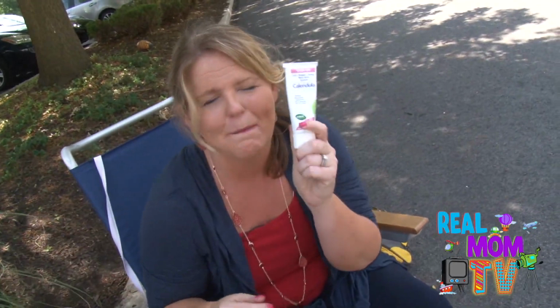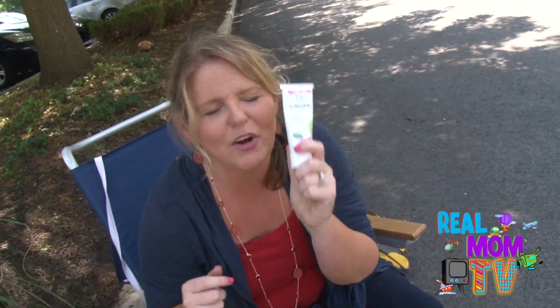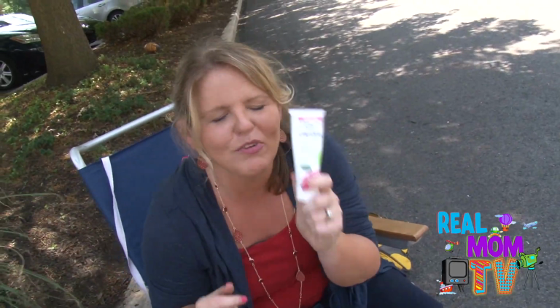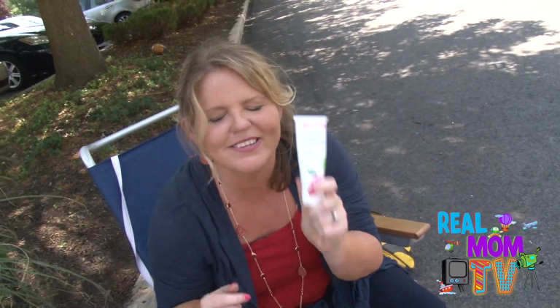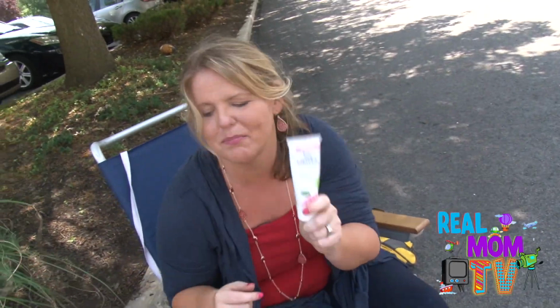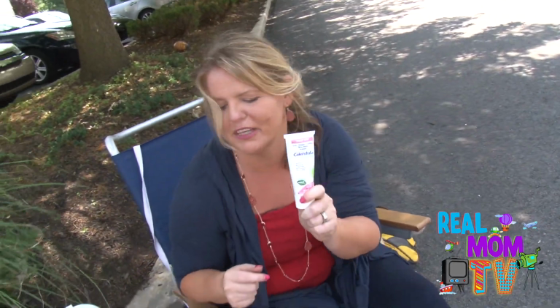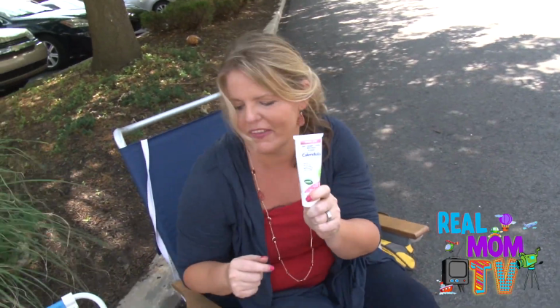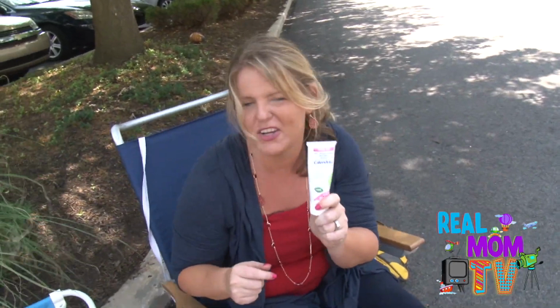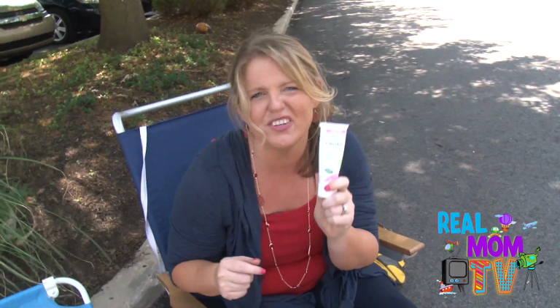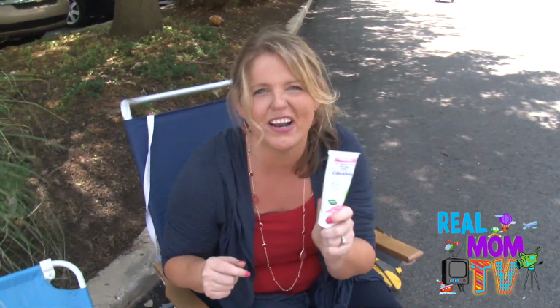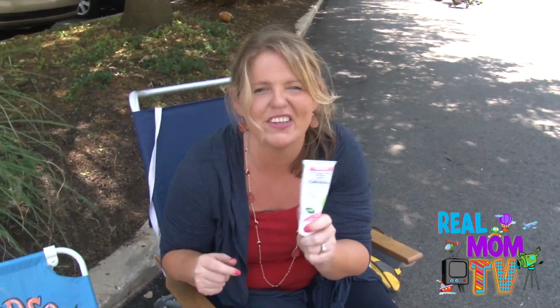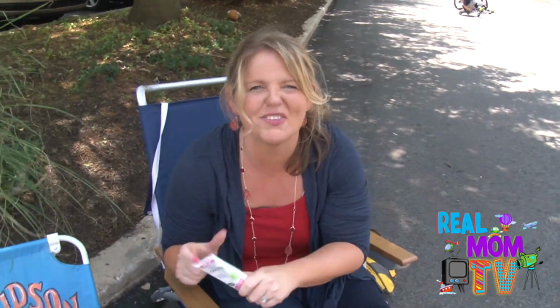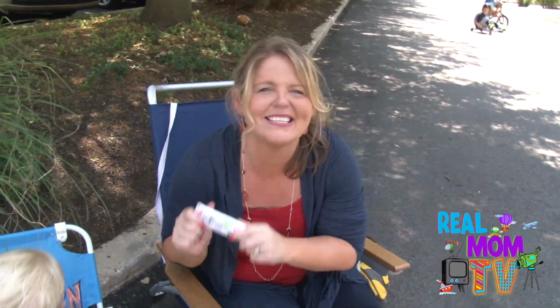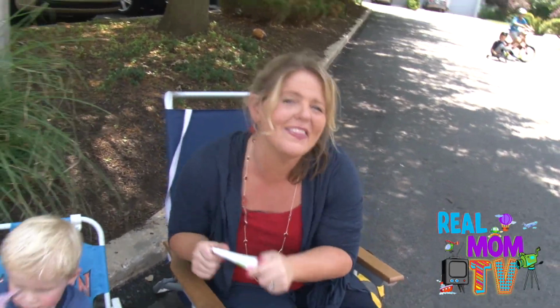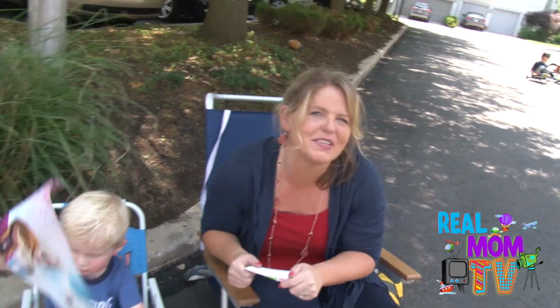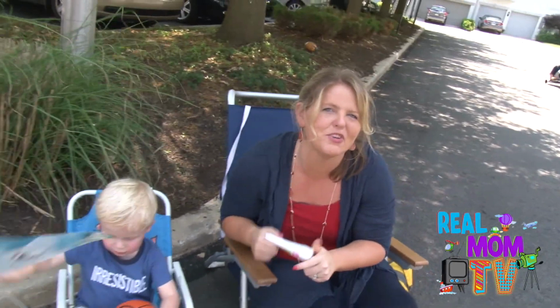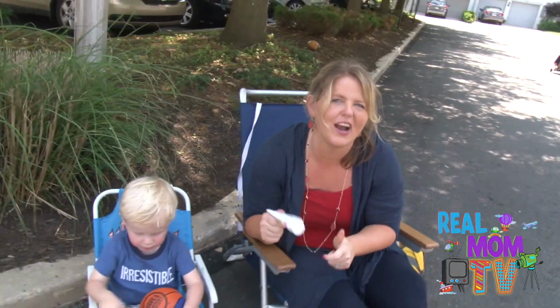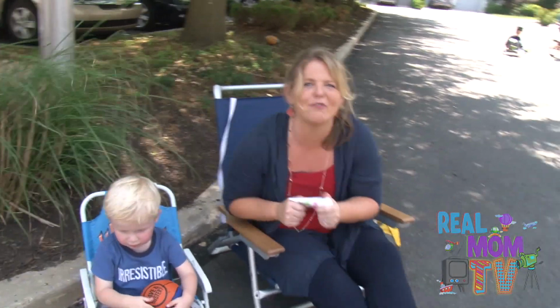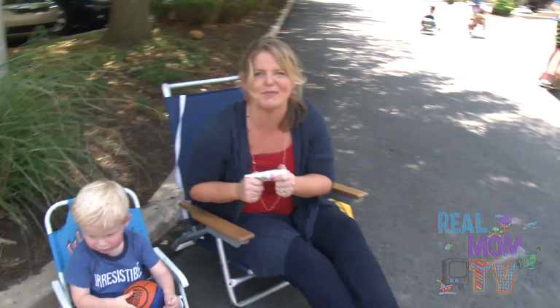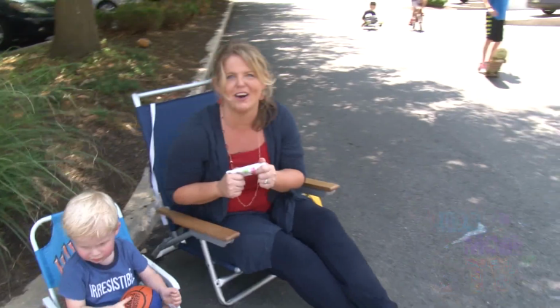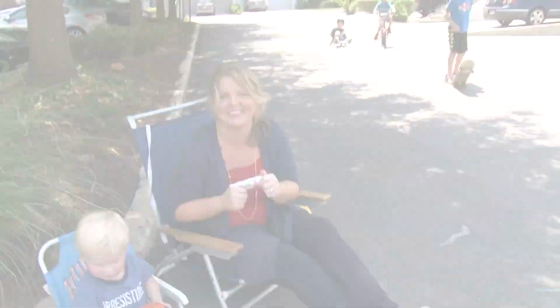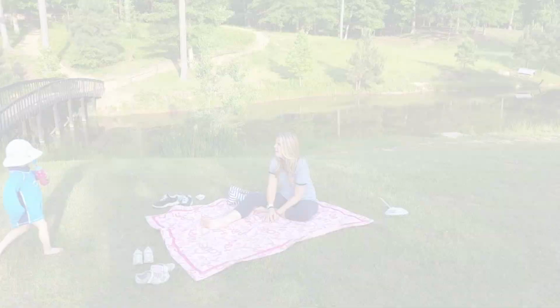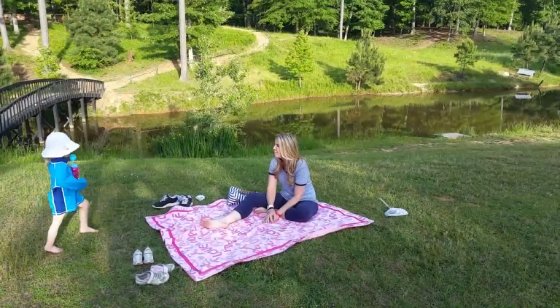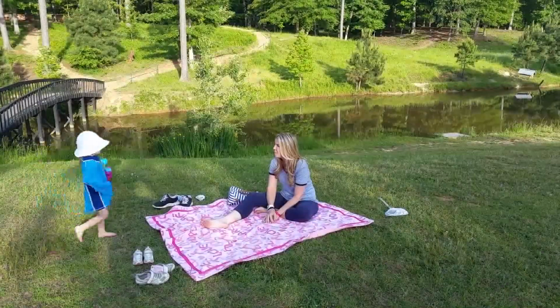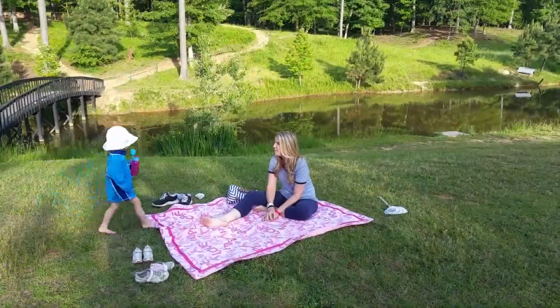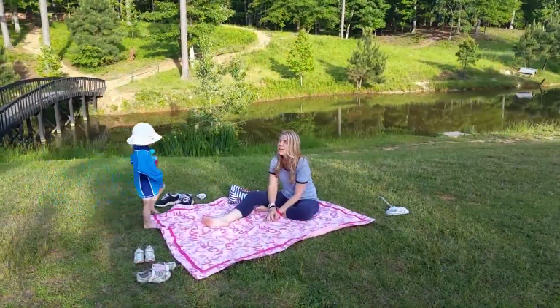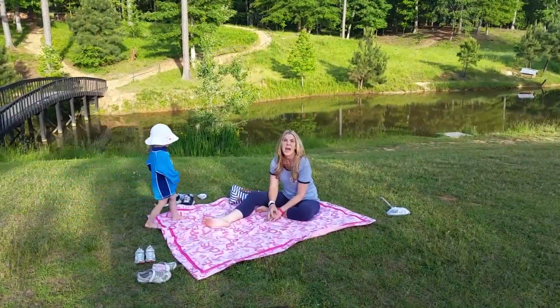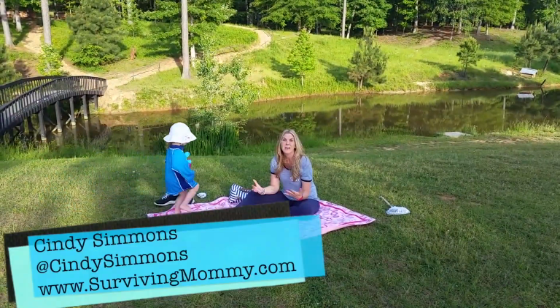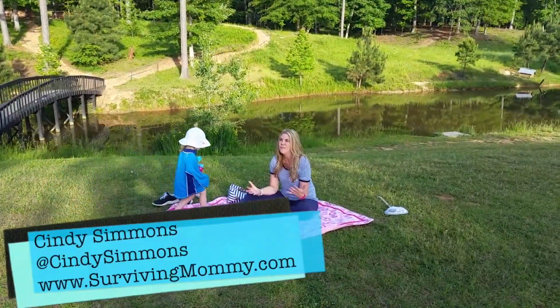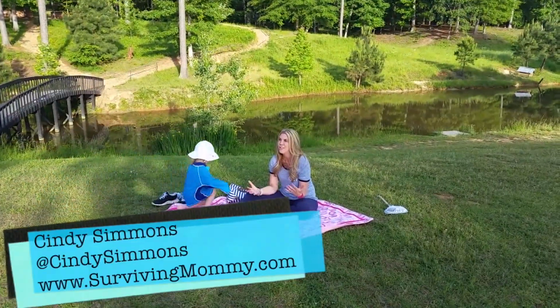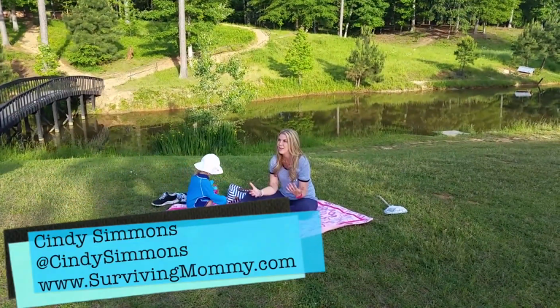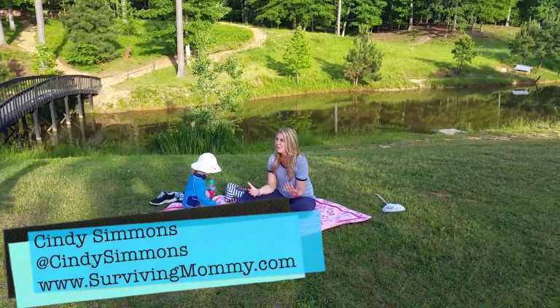My girlfriends didn't believe me that I used it on everything, so I sent them some to try out for themselves. I love living in the country.